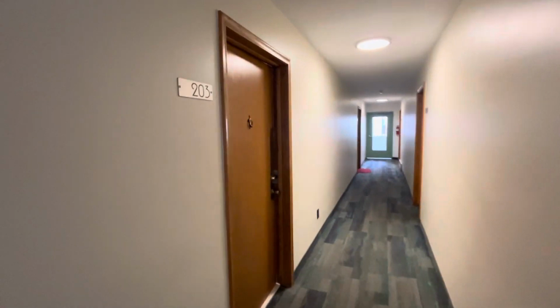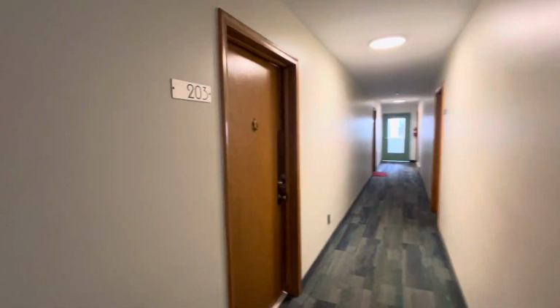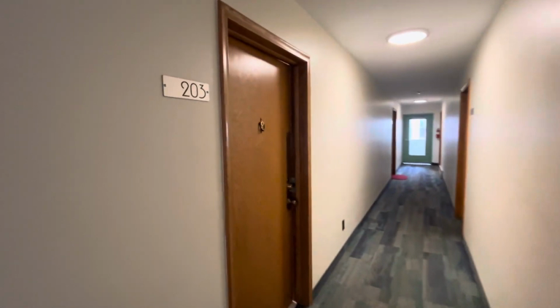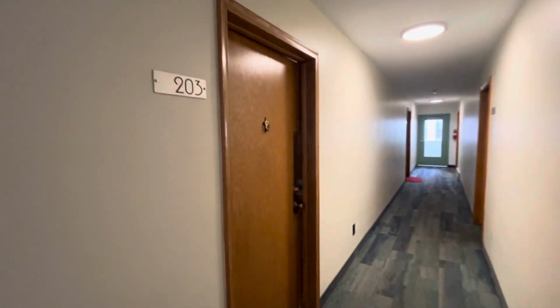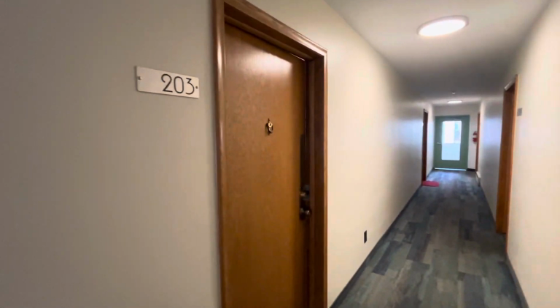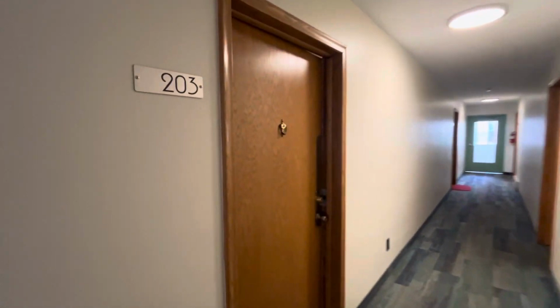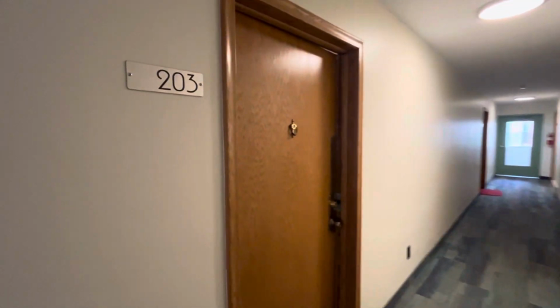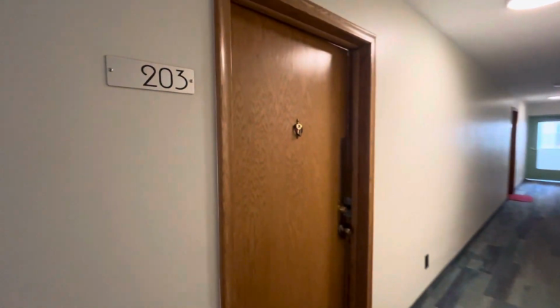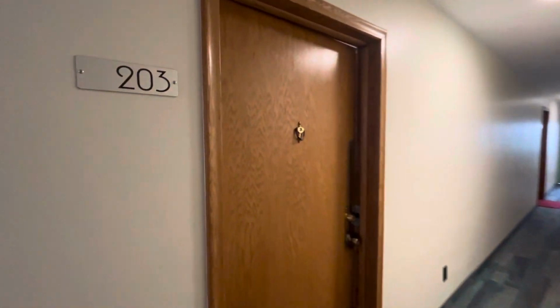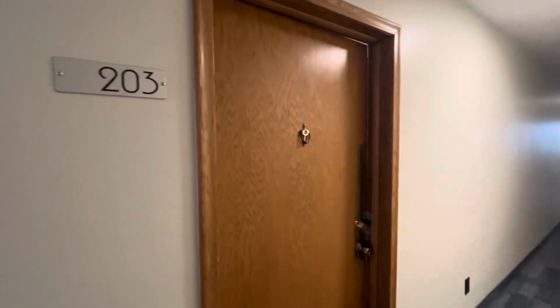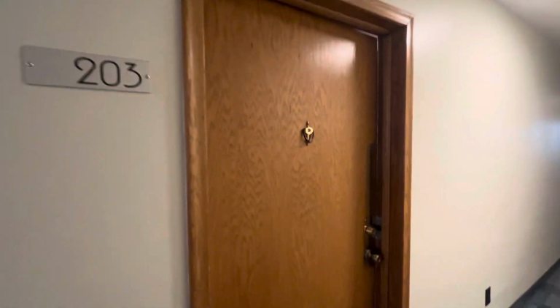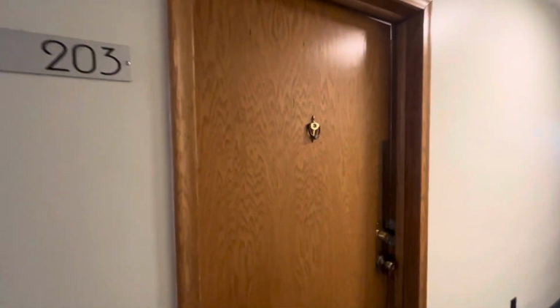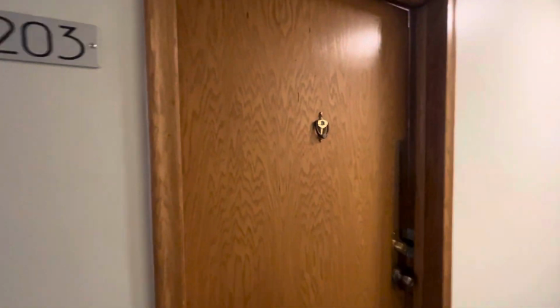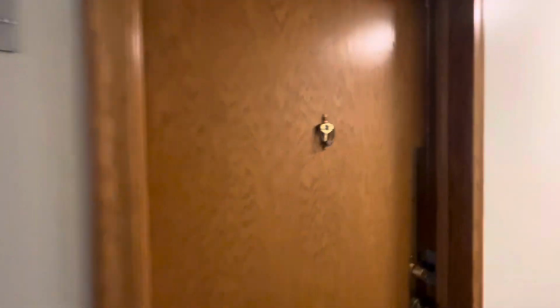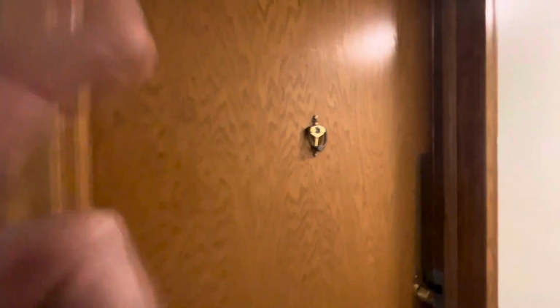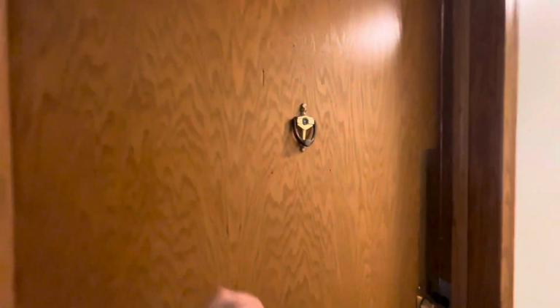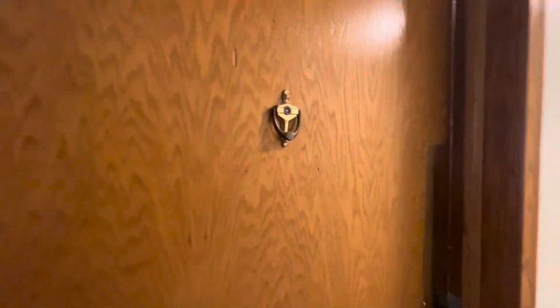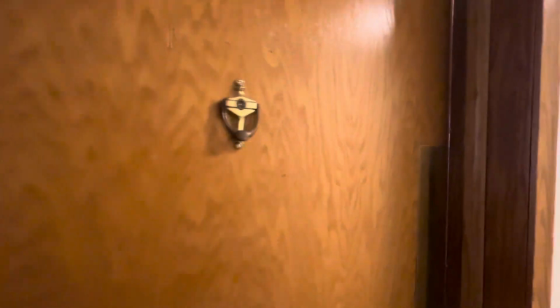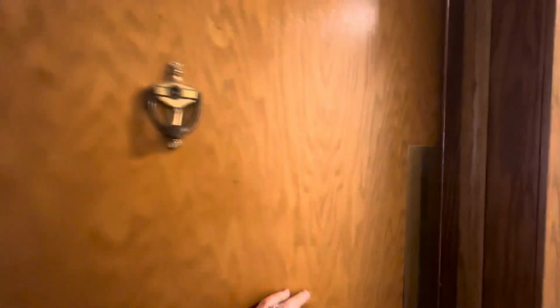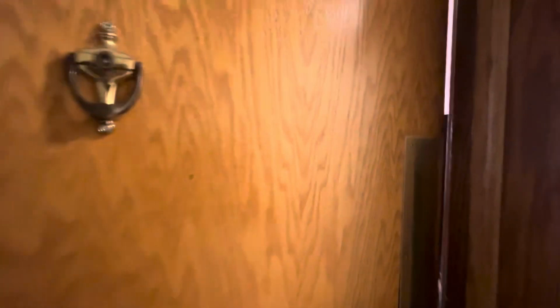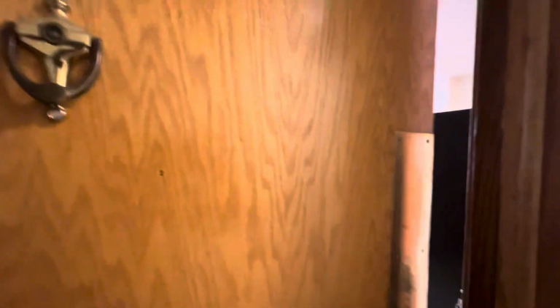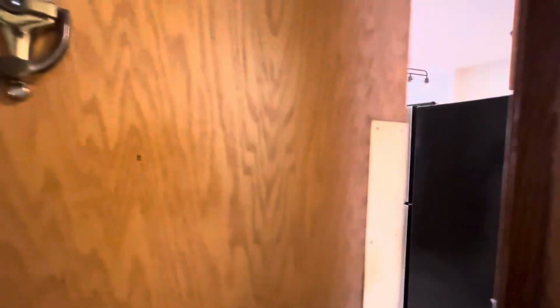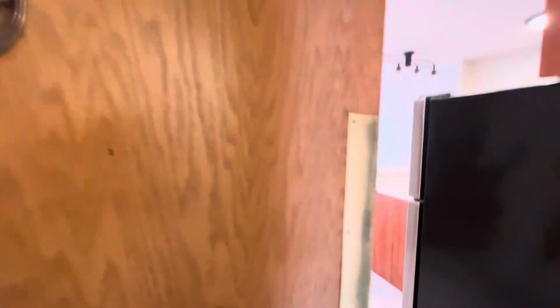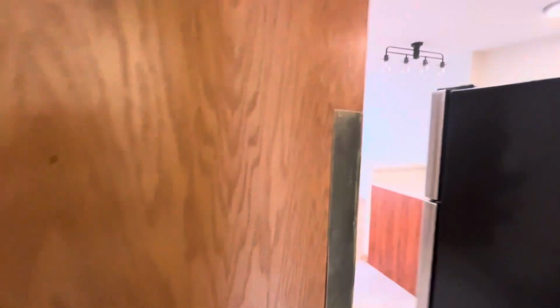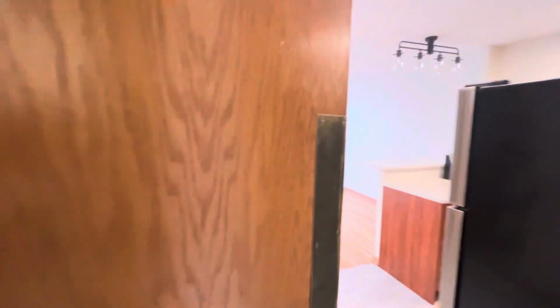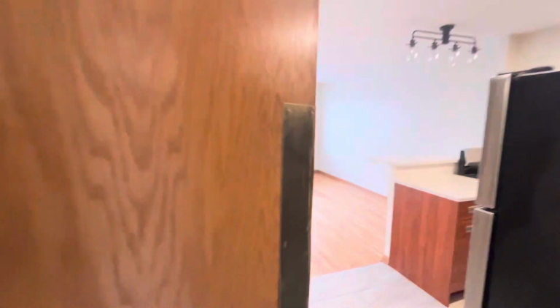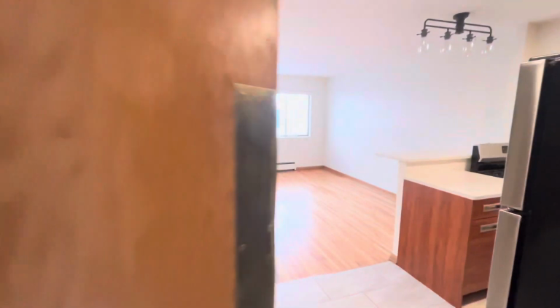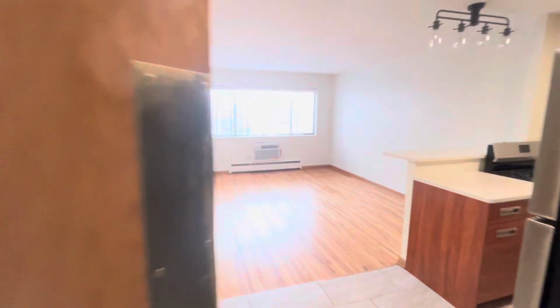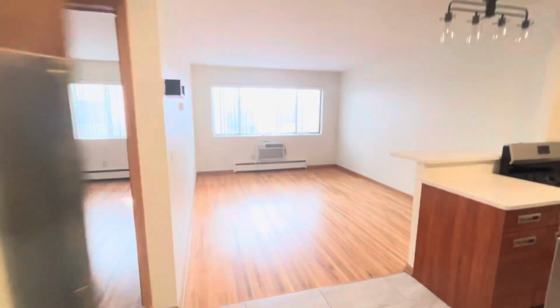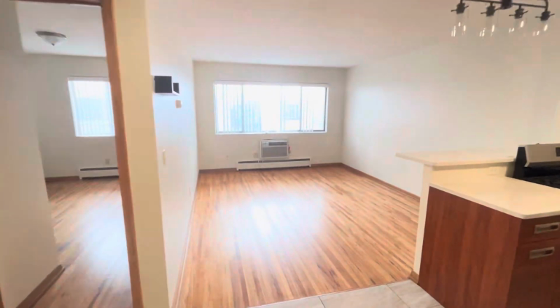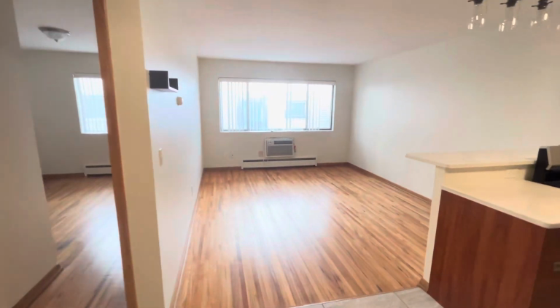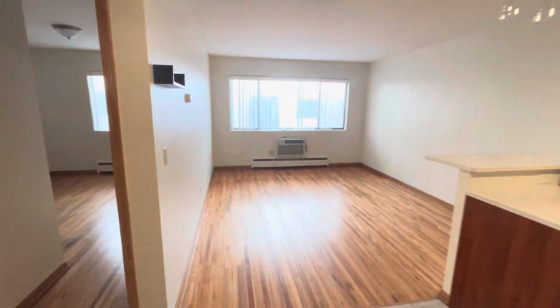Hi and welcome to unit 203, second floor, one bedroom, located at 806 West Franklin.